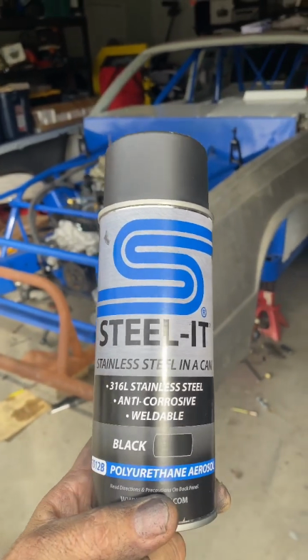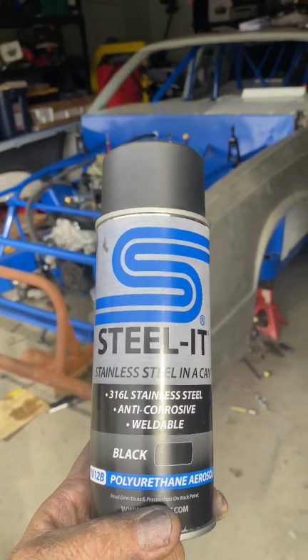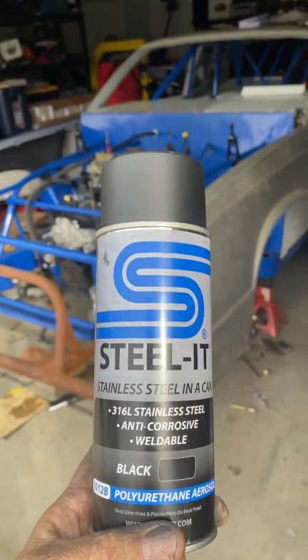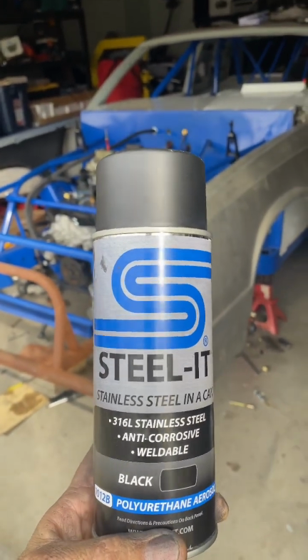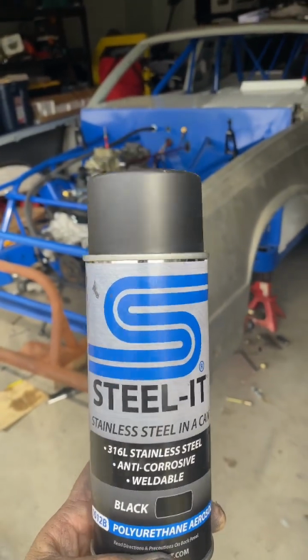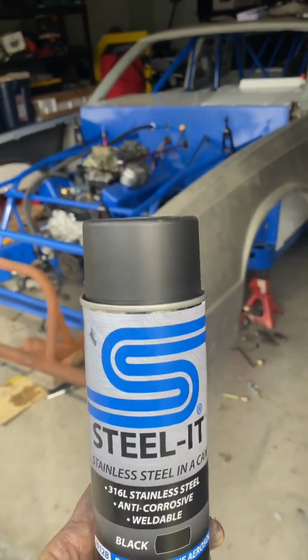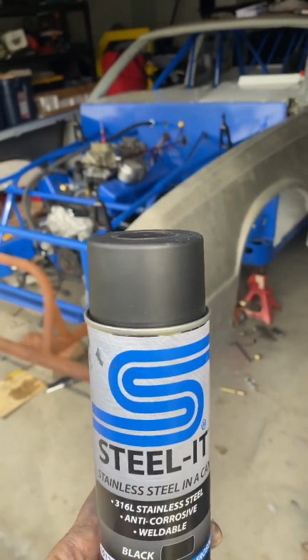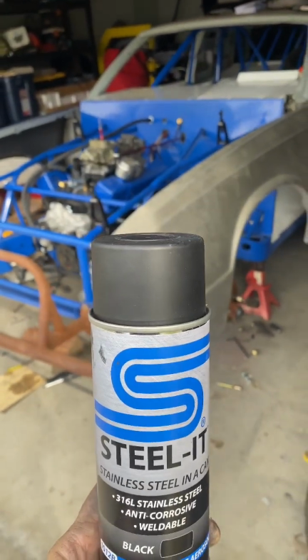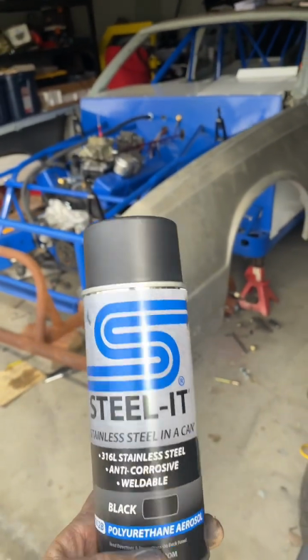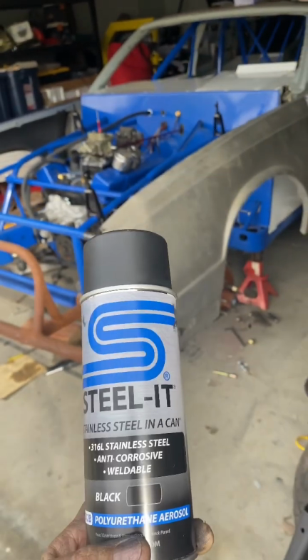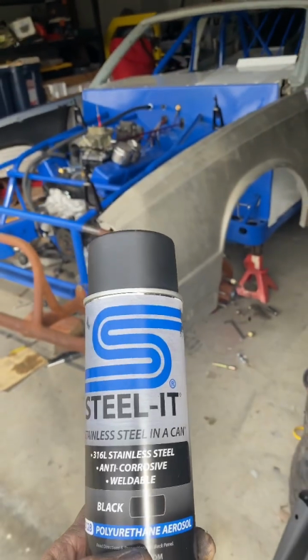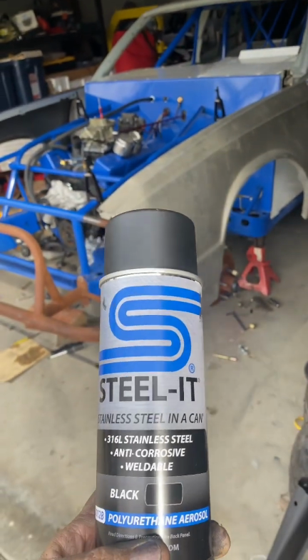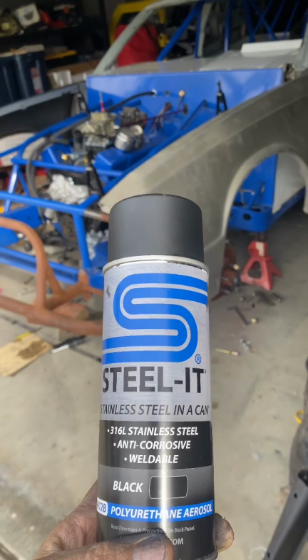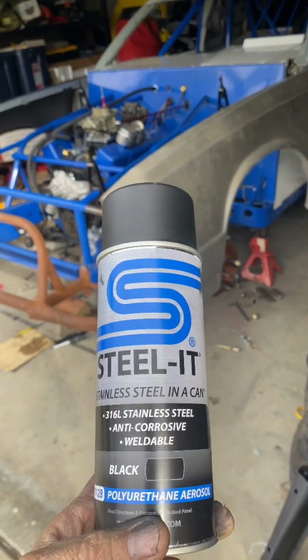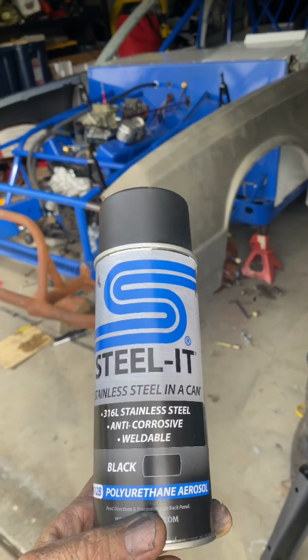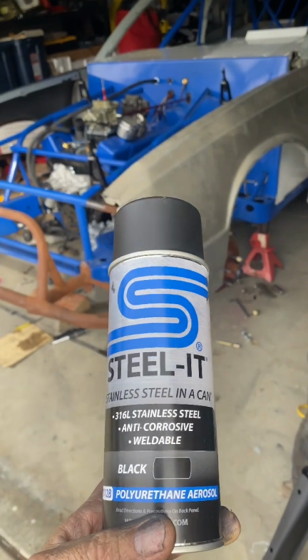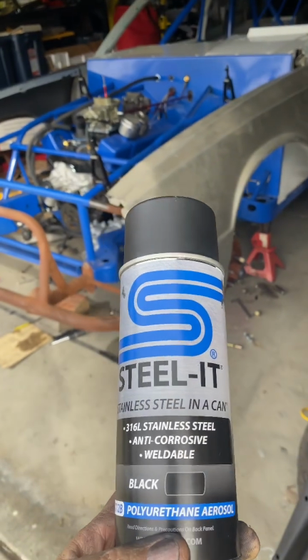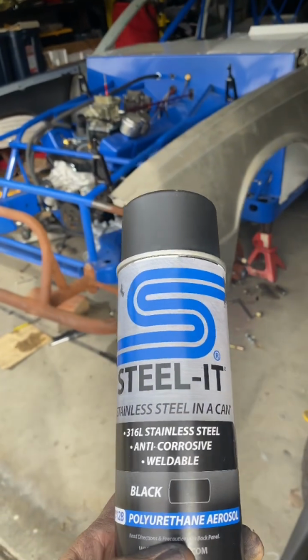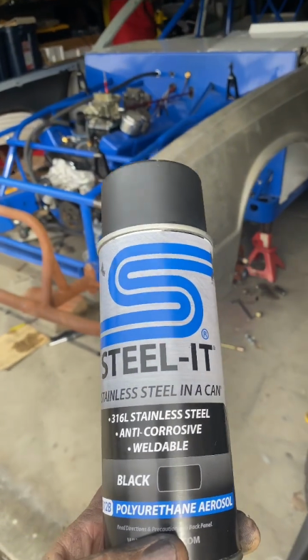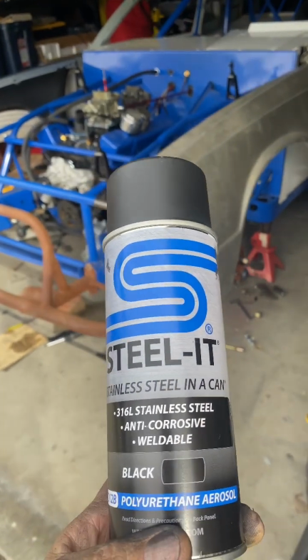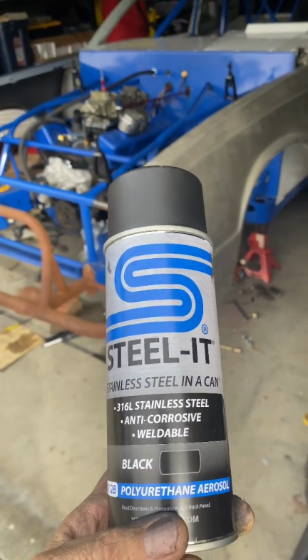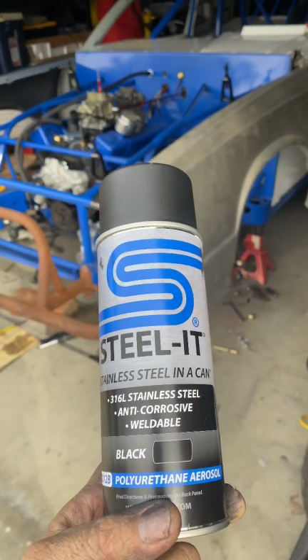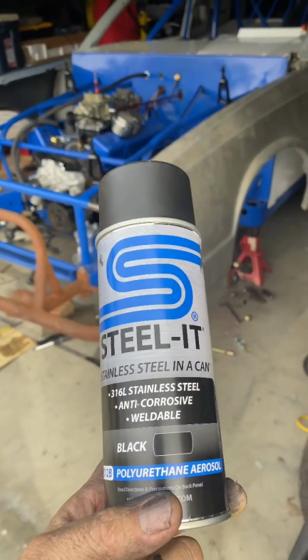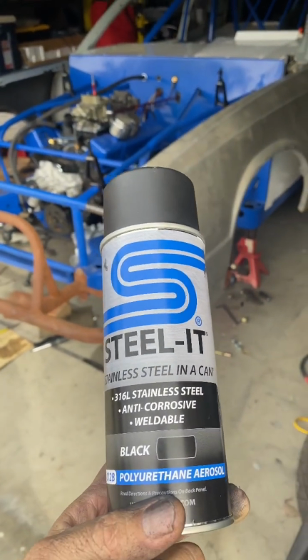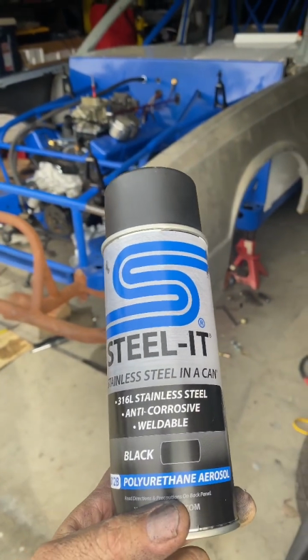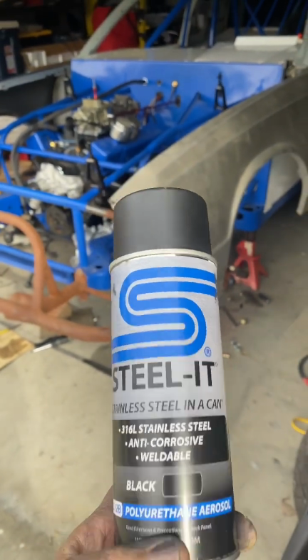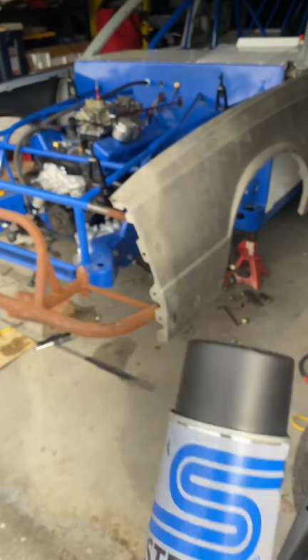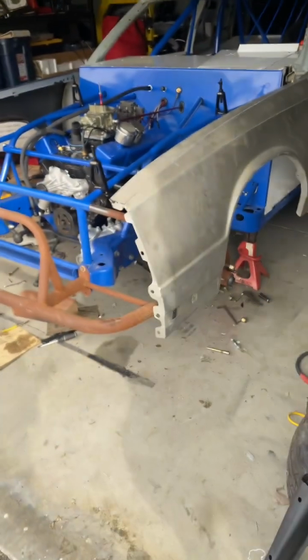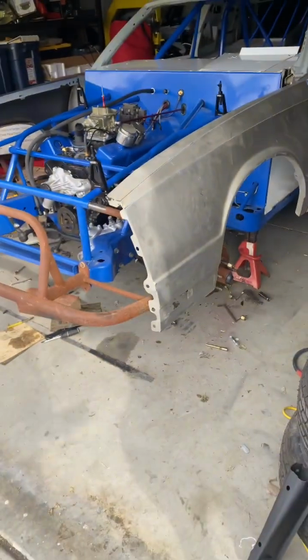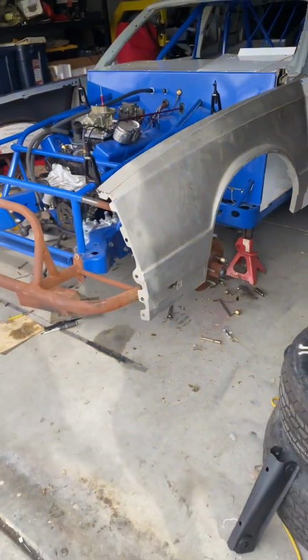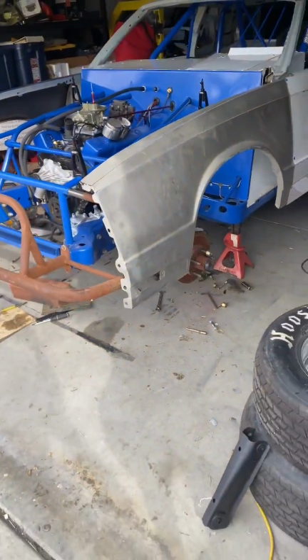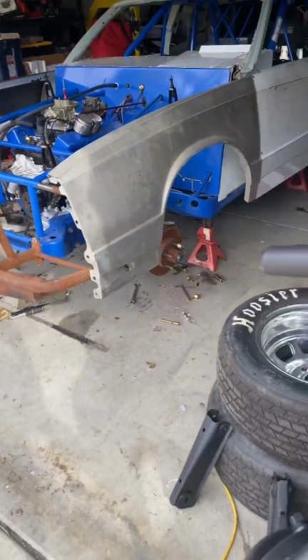It comes in two colors — black and gray — and it has stainless steel built into it. Now why is that important?